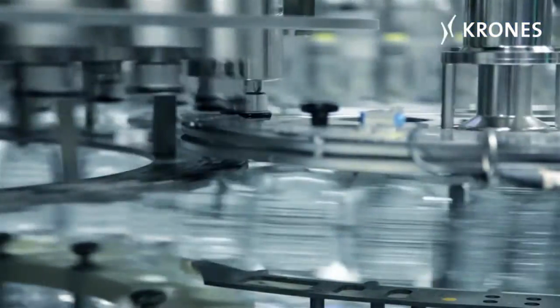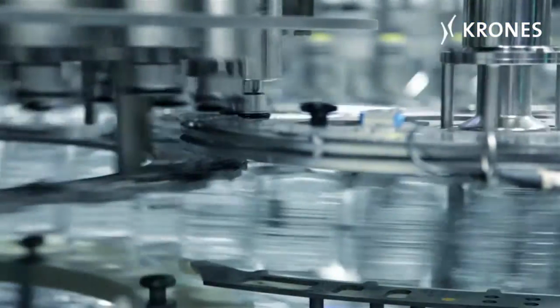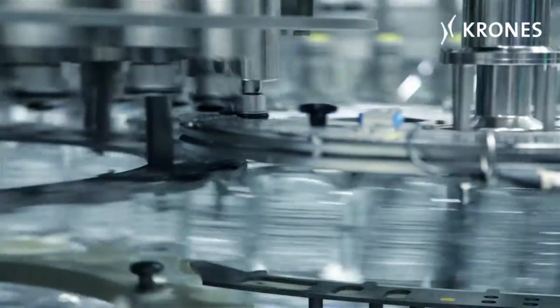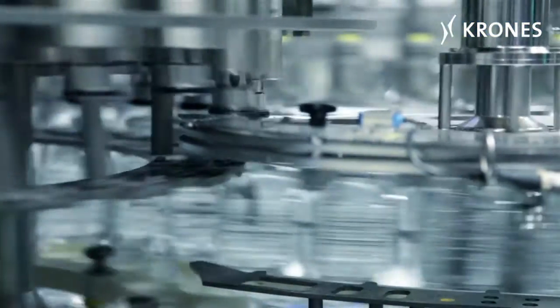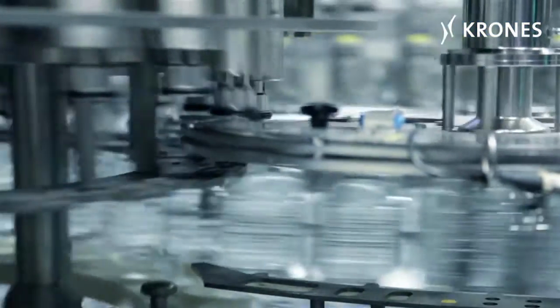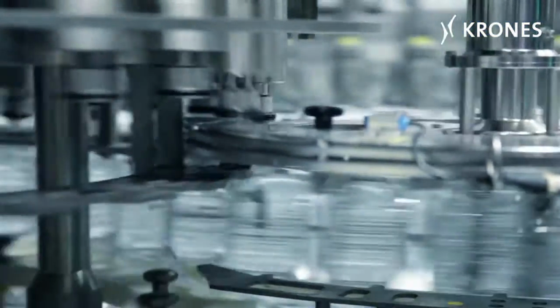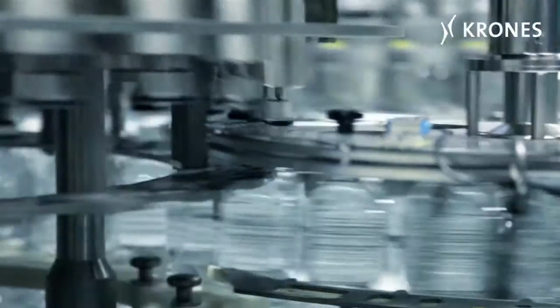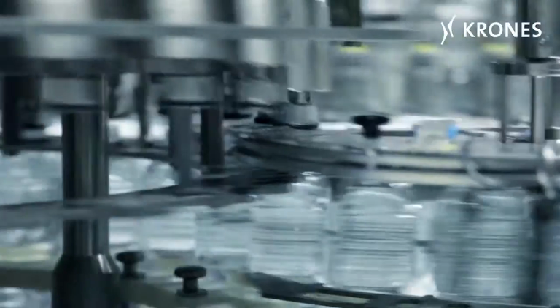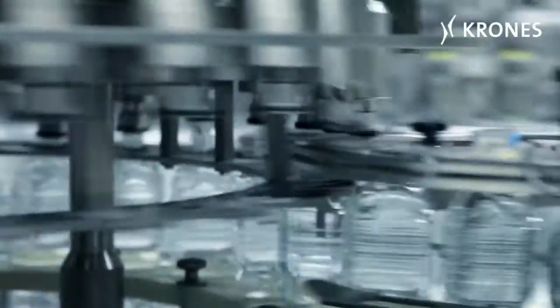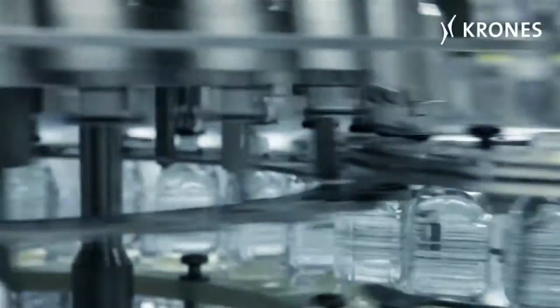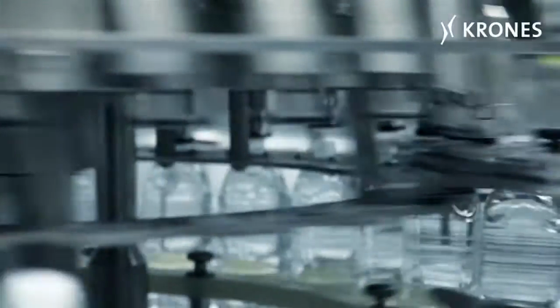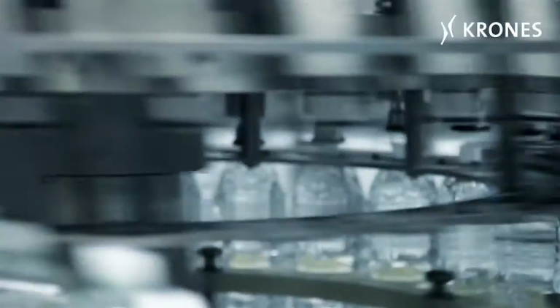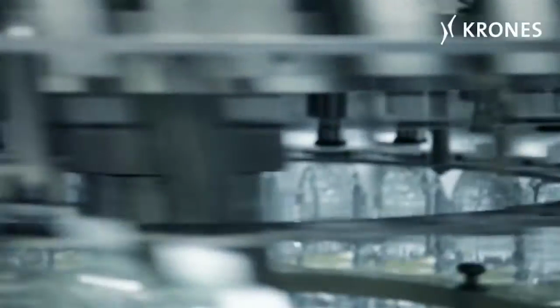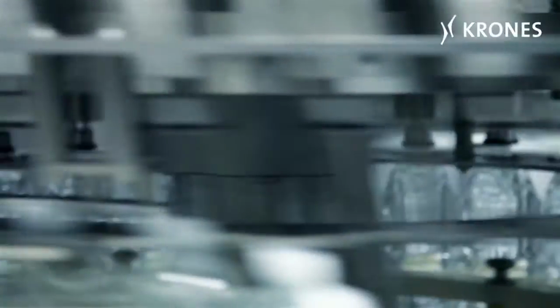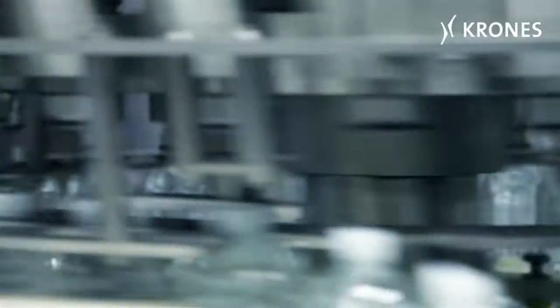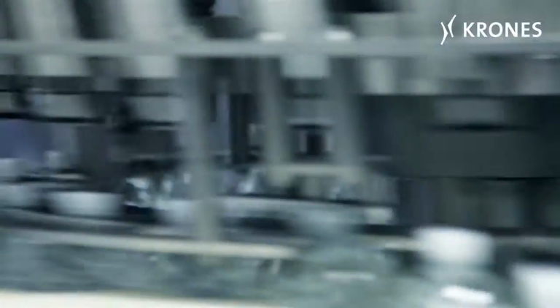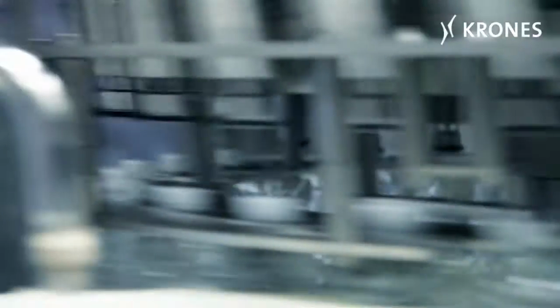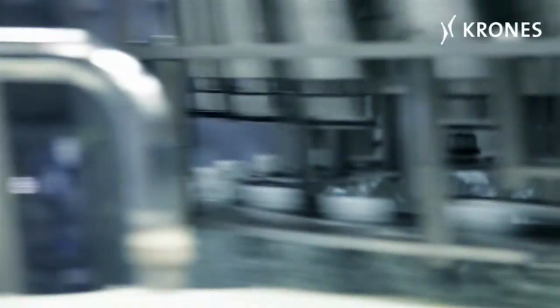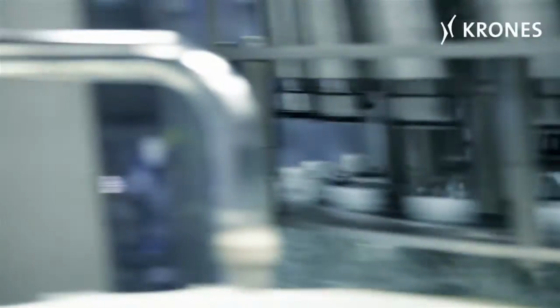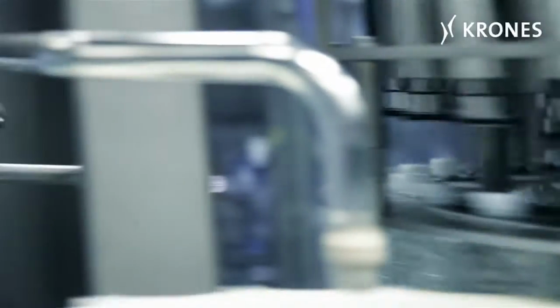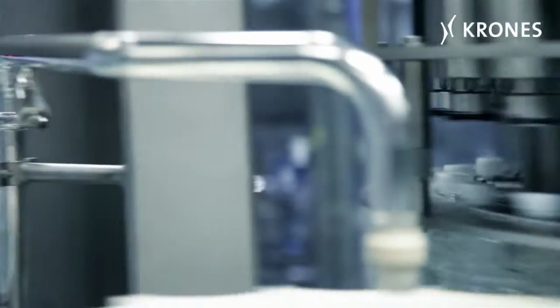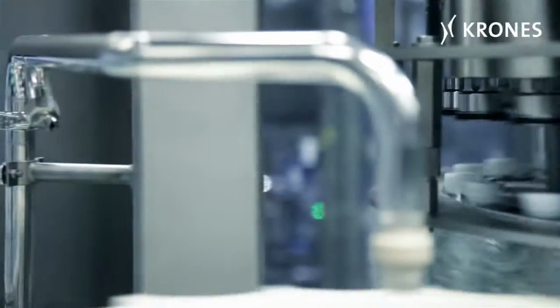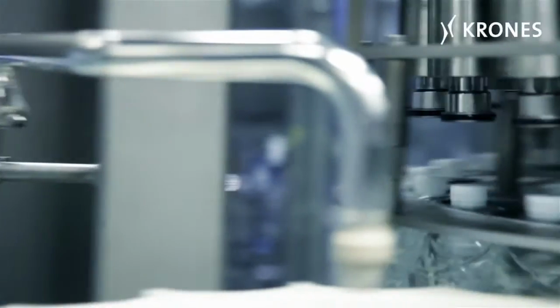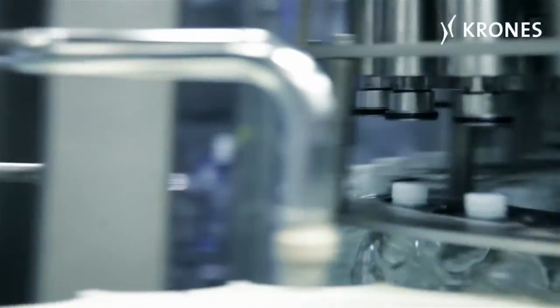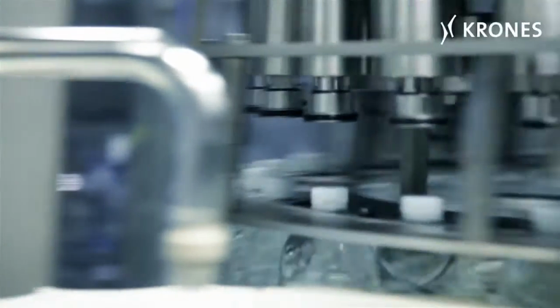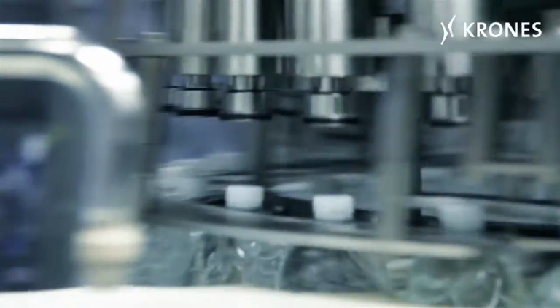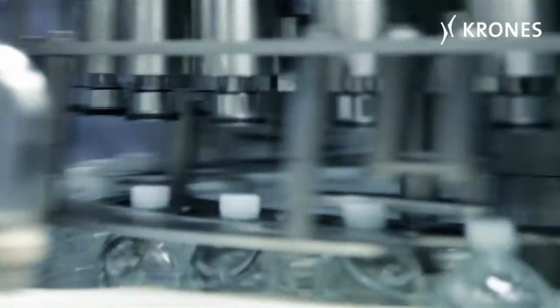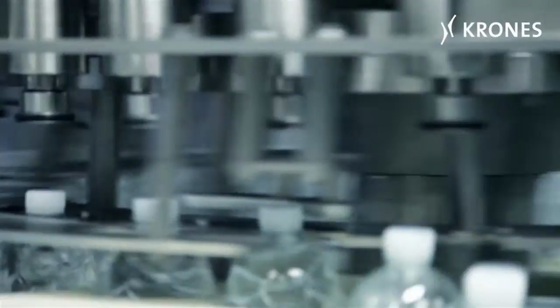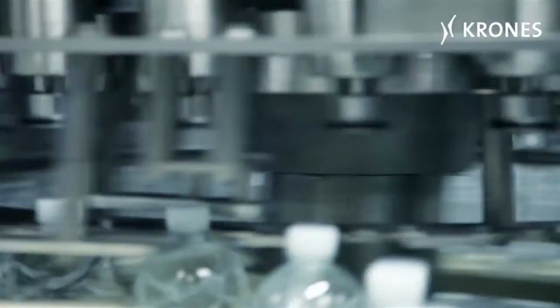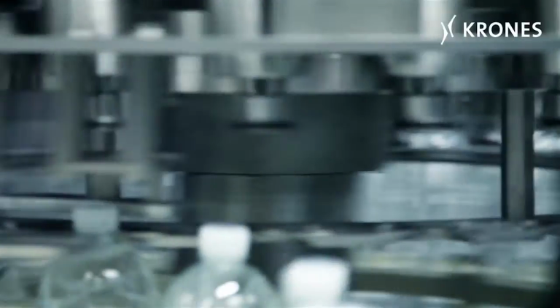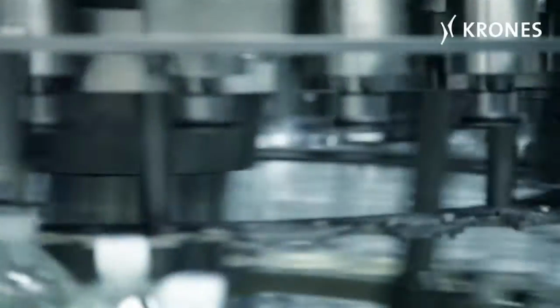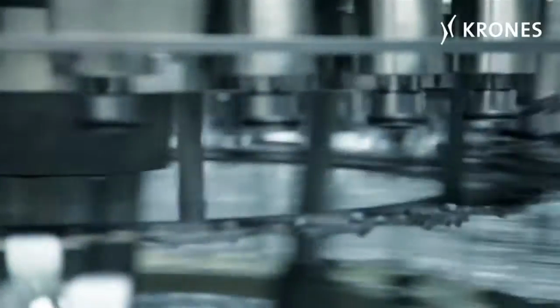The filled and capped bottles are inspected by a Checkmat for correct fill levels and the presence of a closure.